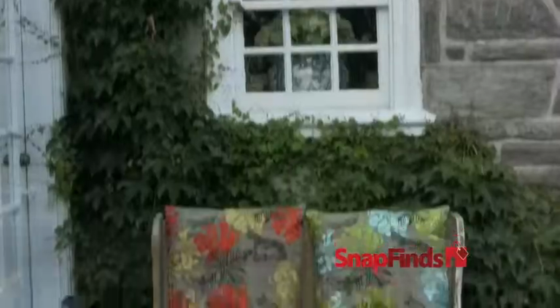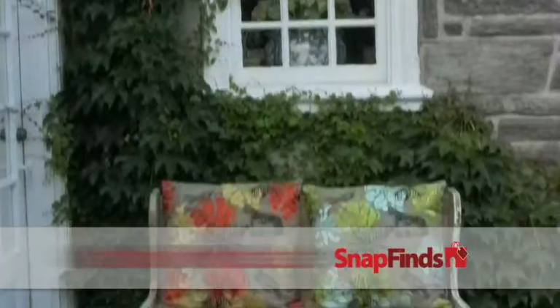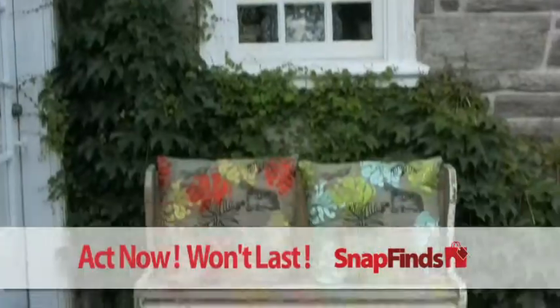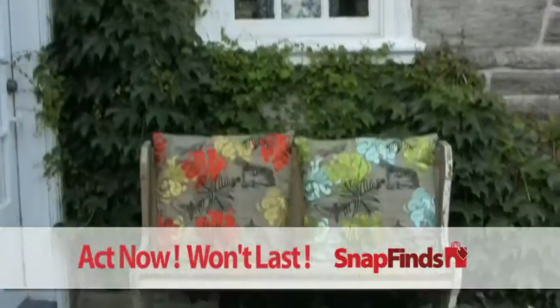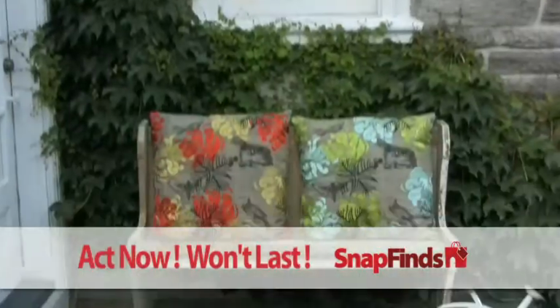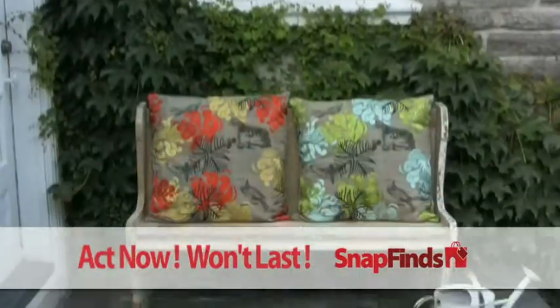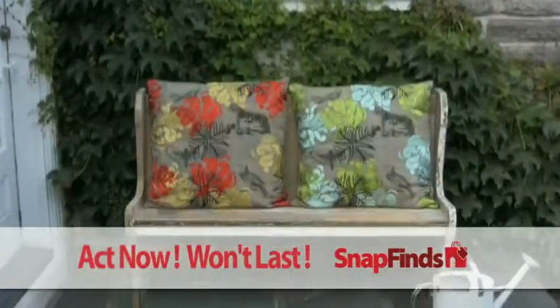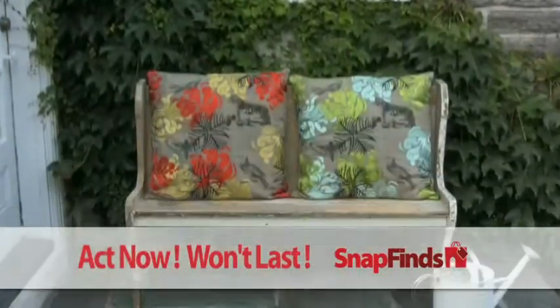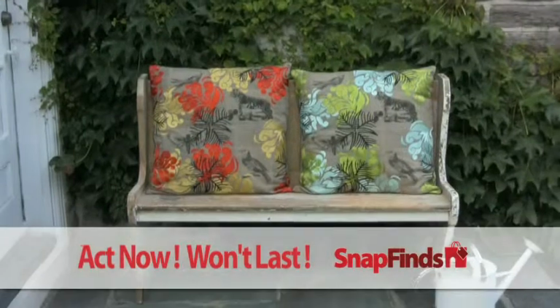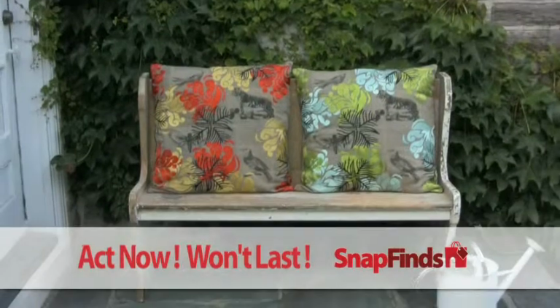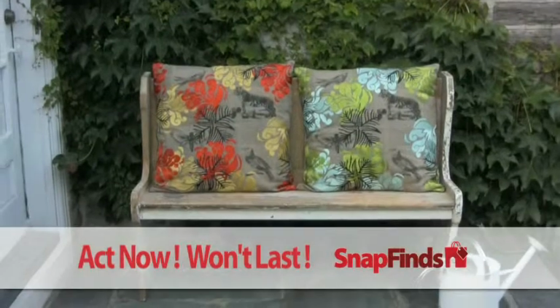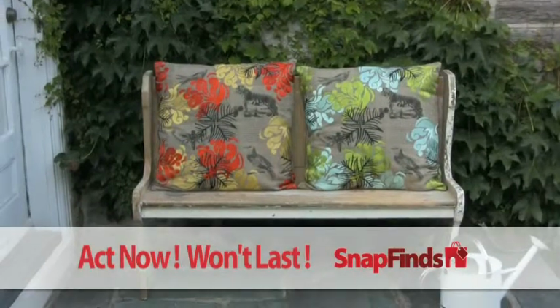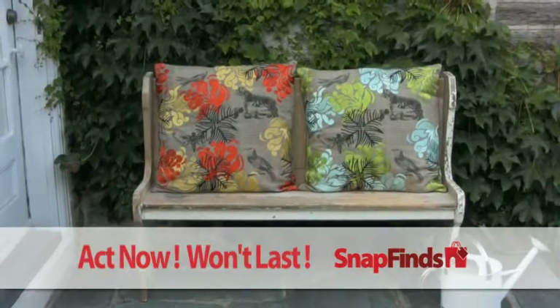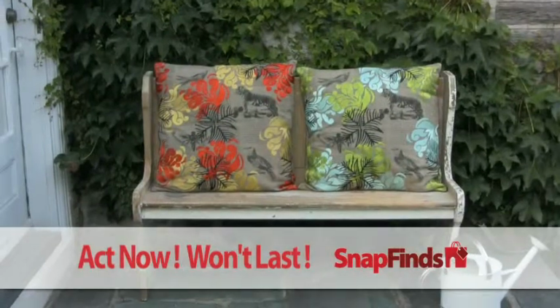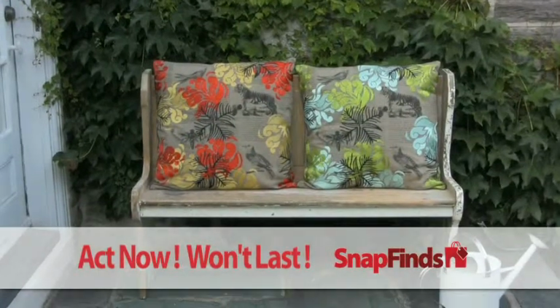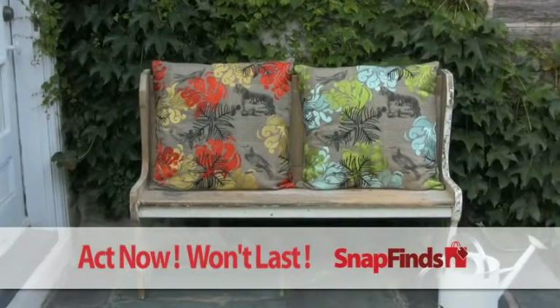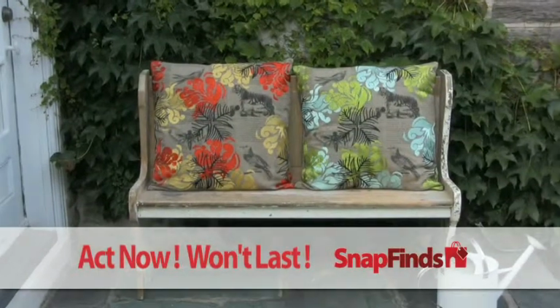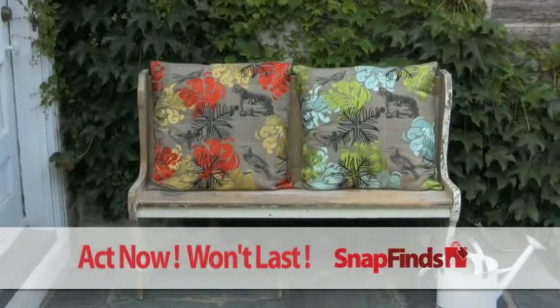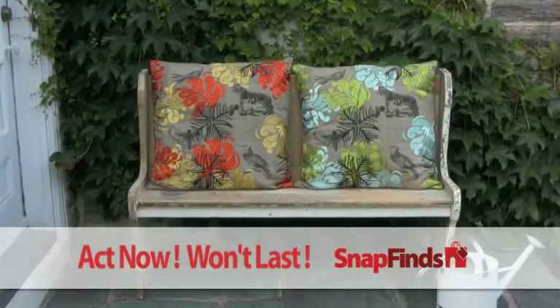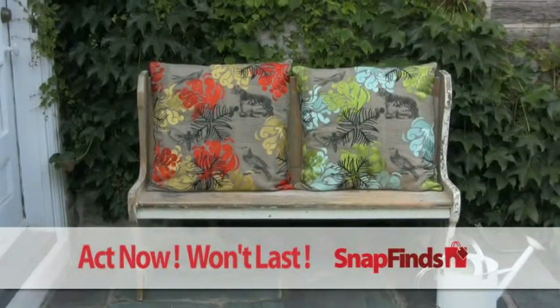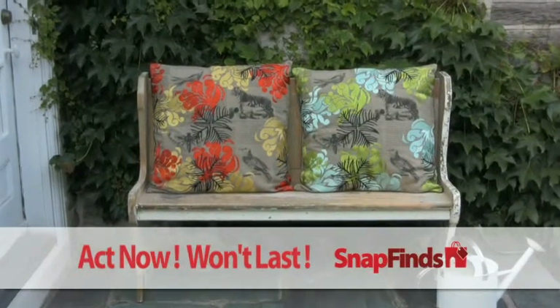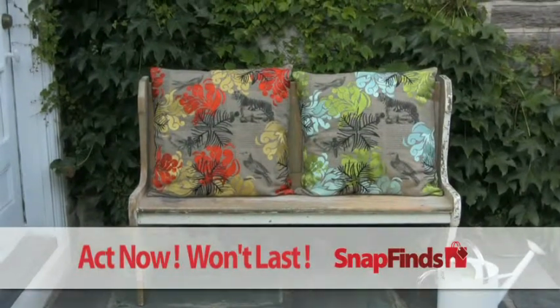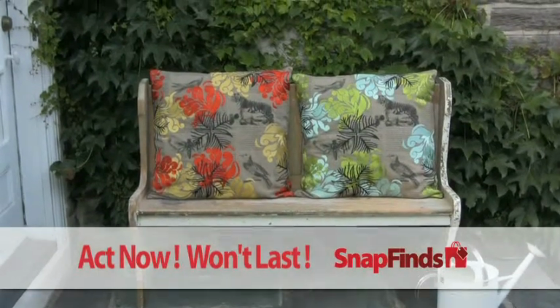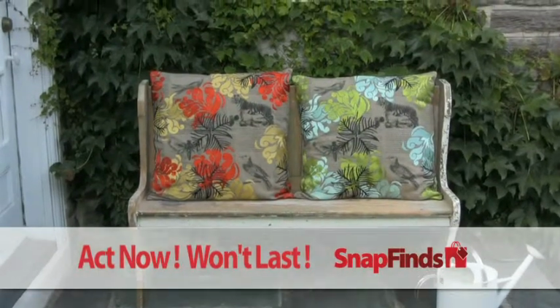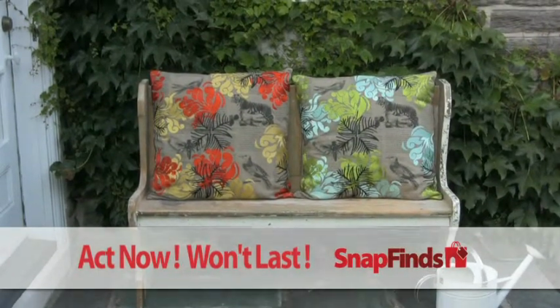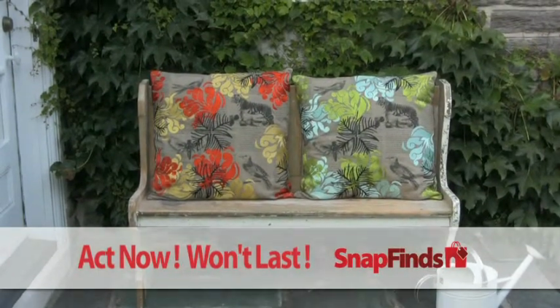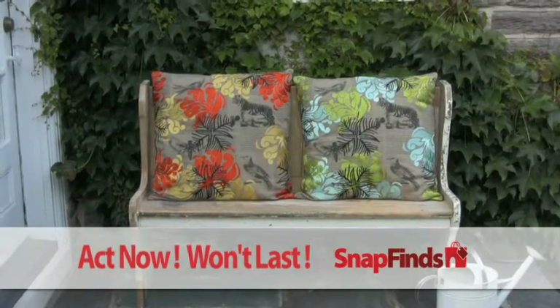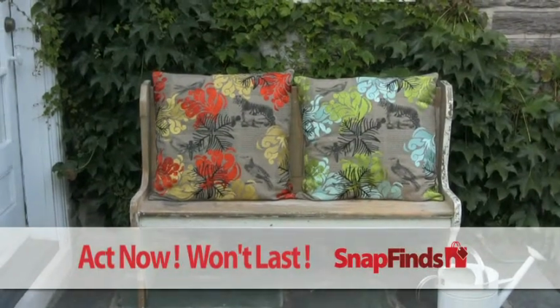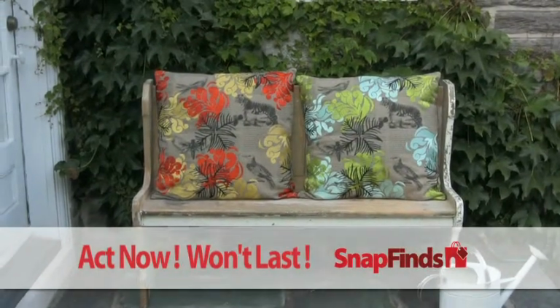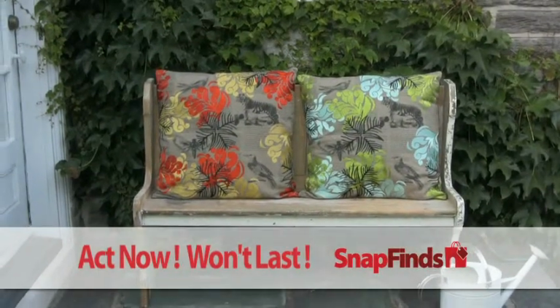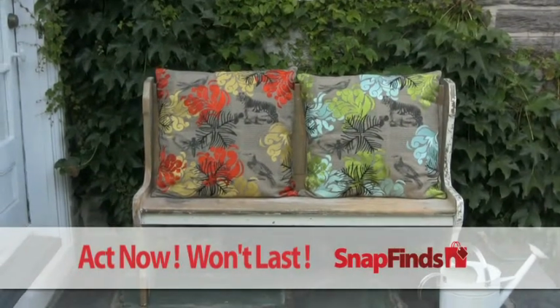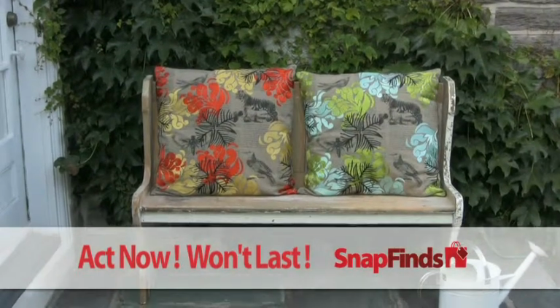Act now, because if it's 70% off, these perfect pillows won't last.